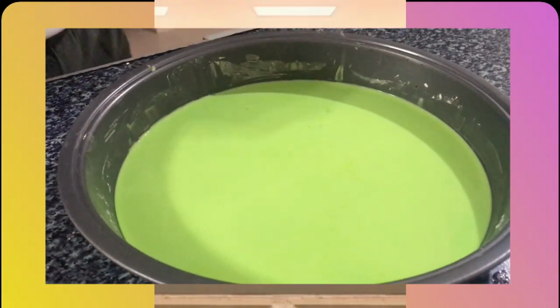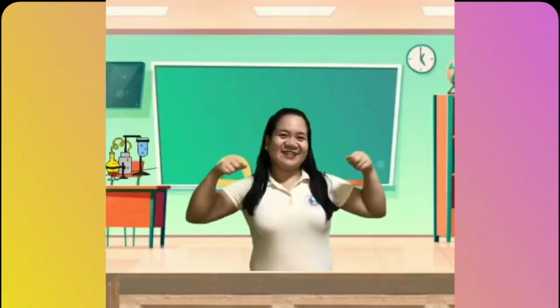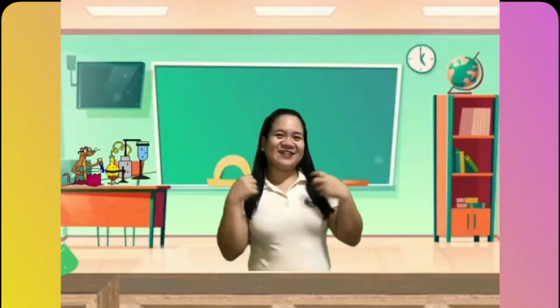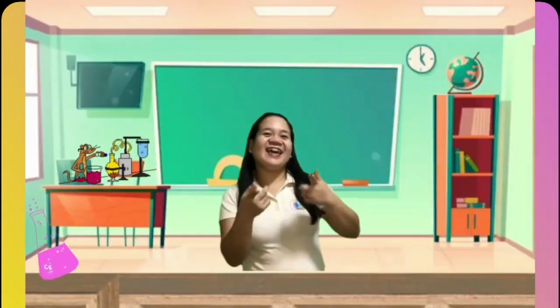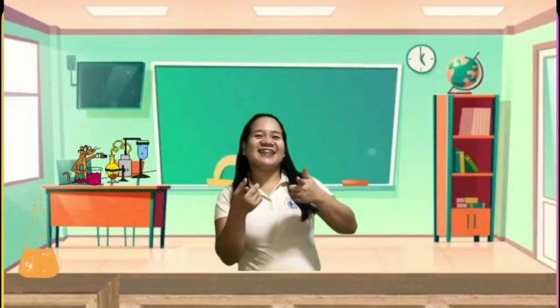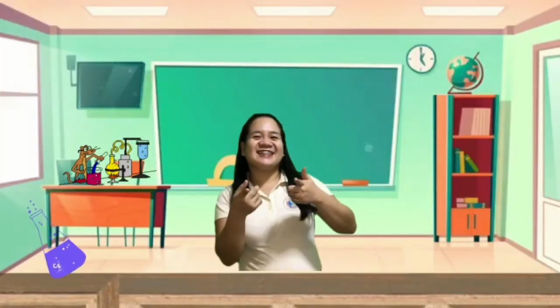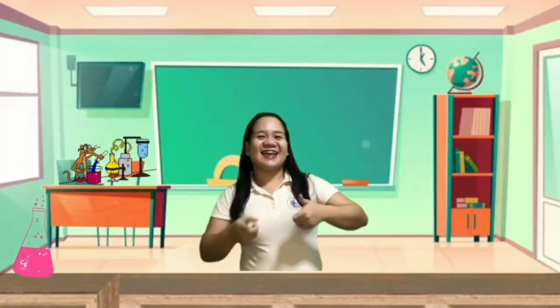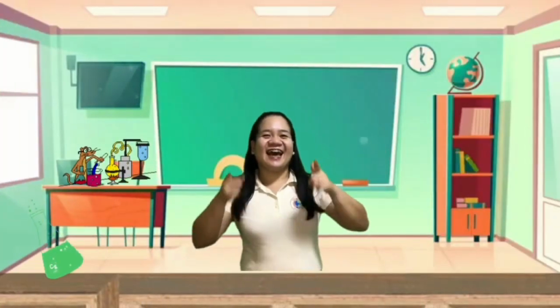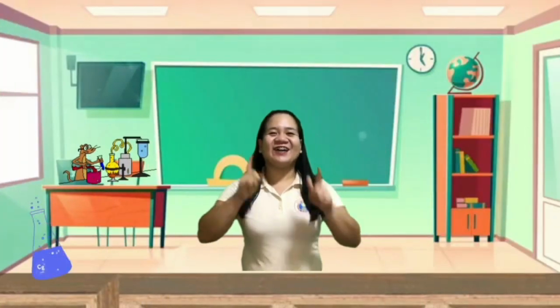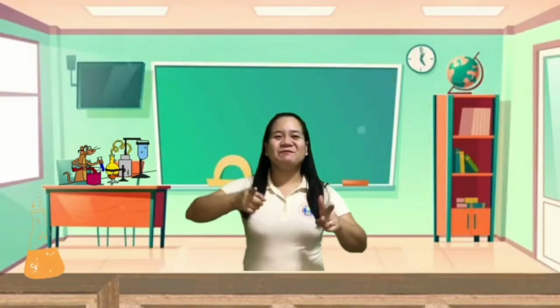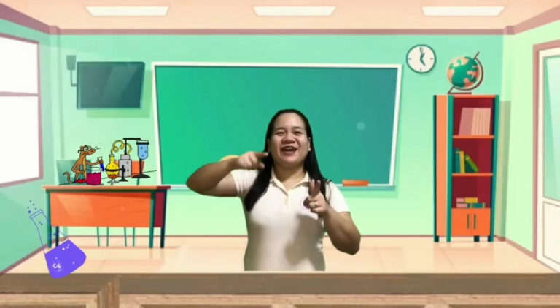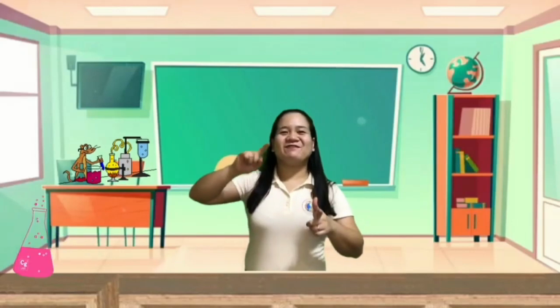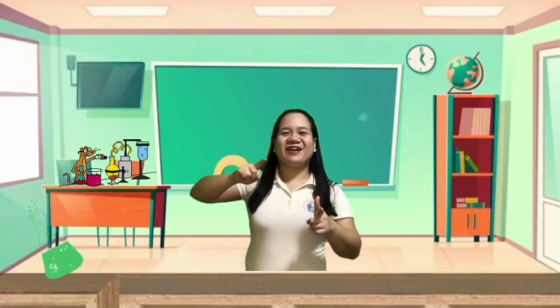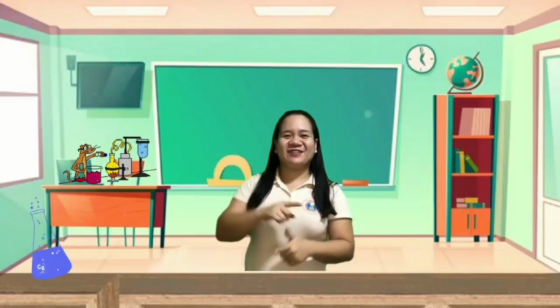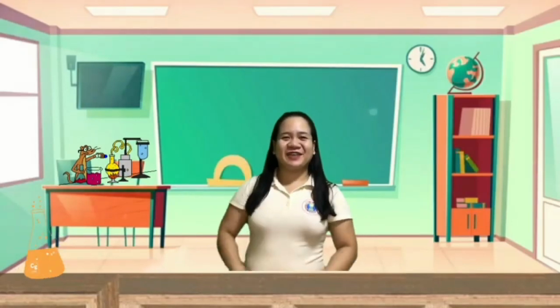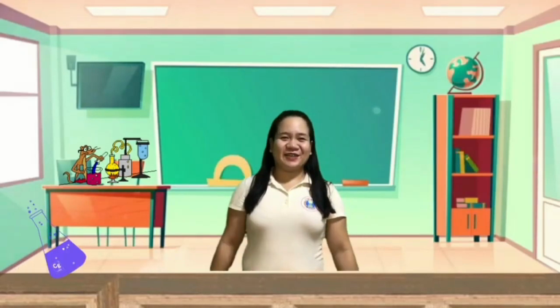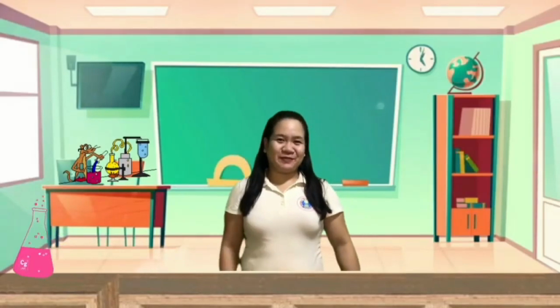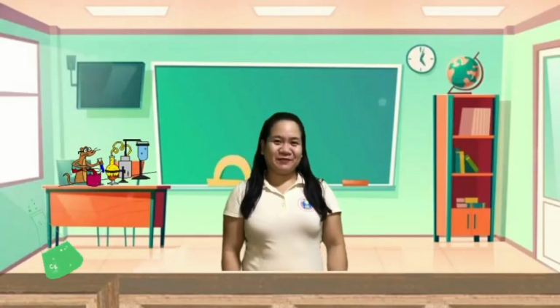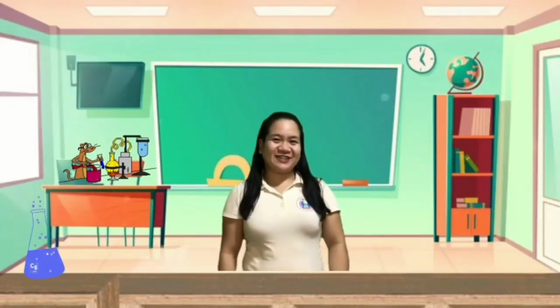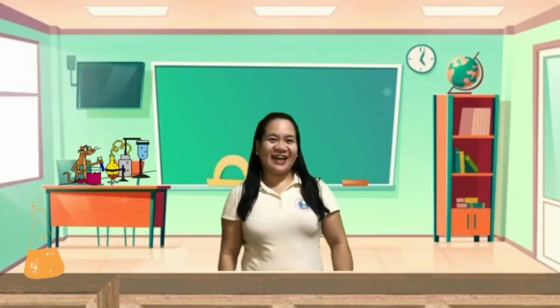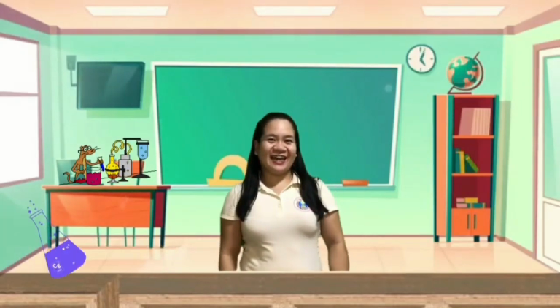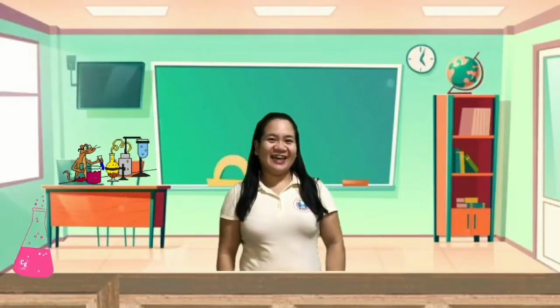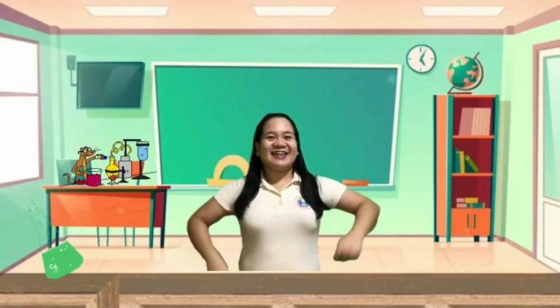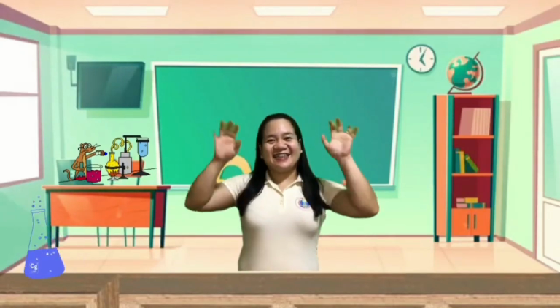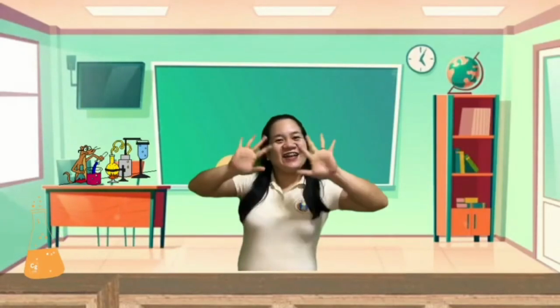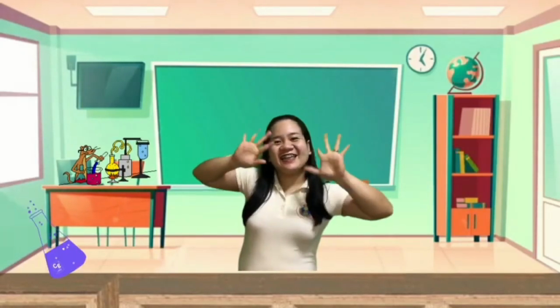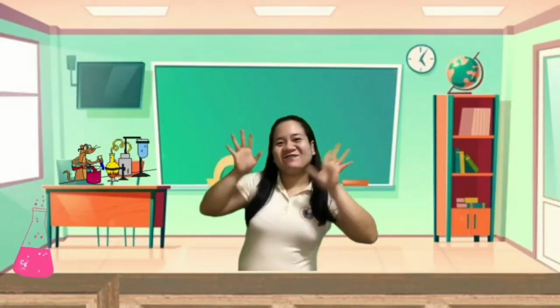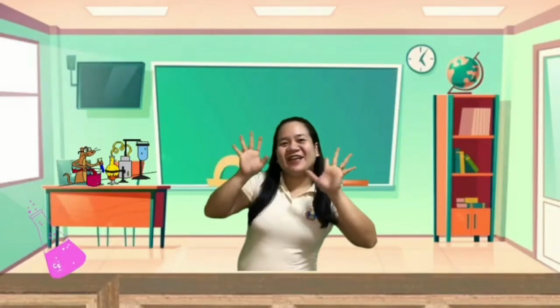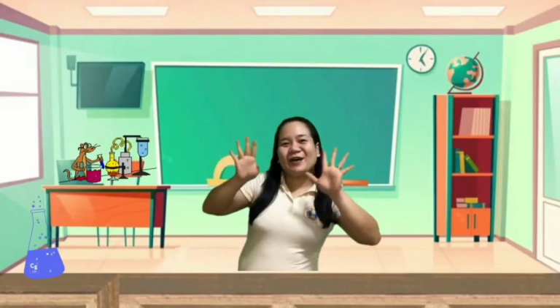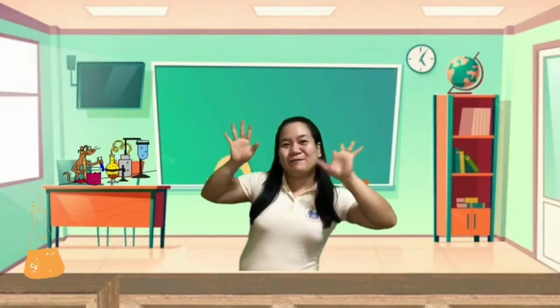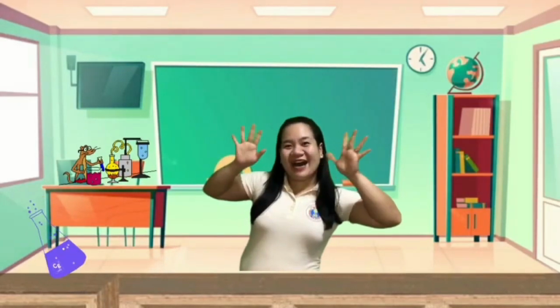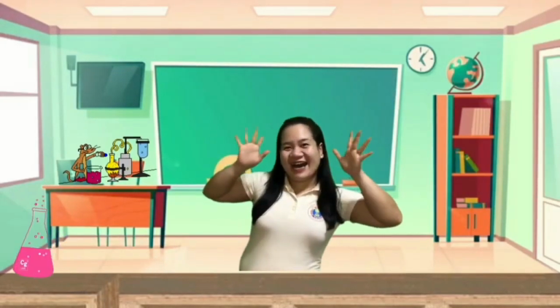So, kids, I hope you had fun doing the experiment today. See you on the next video. Bye! Bye!